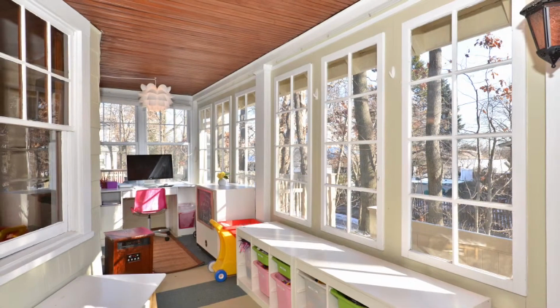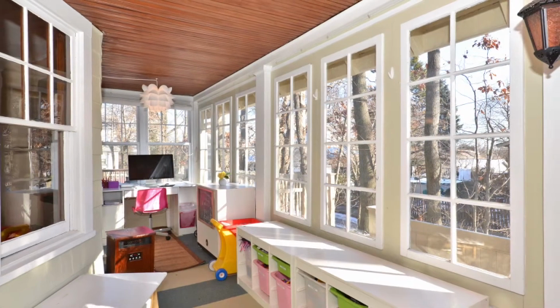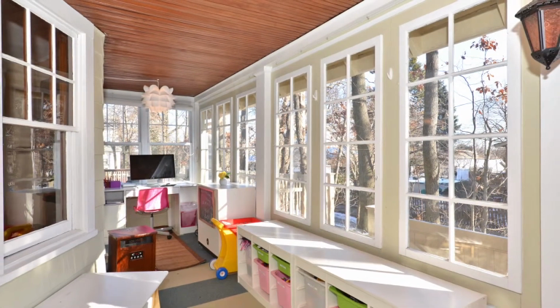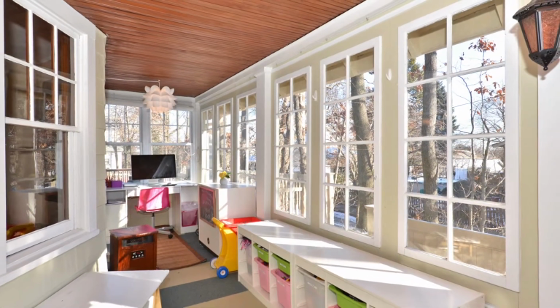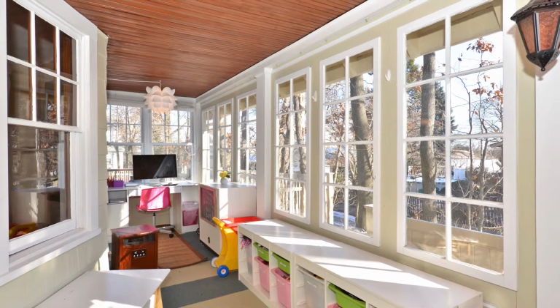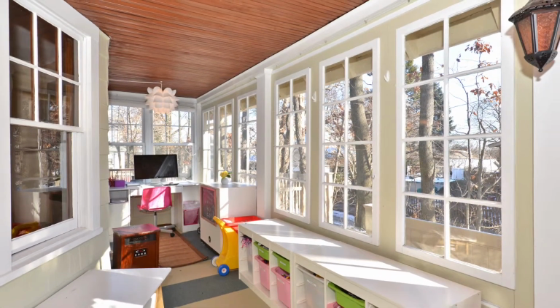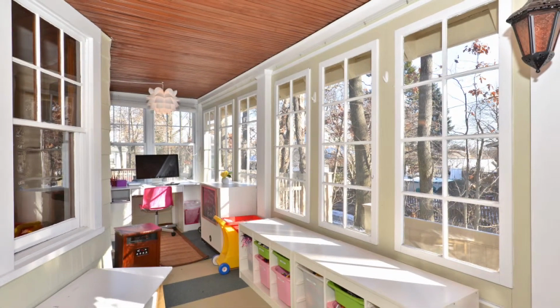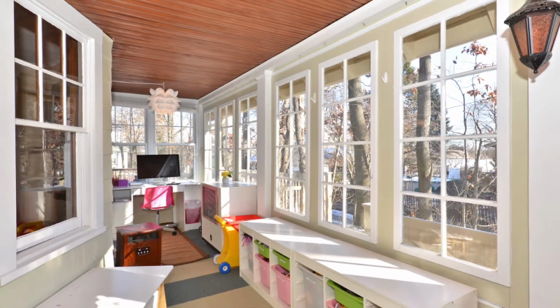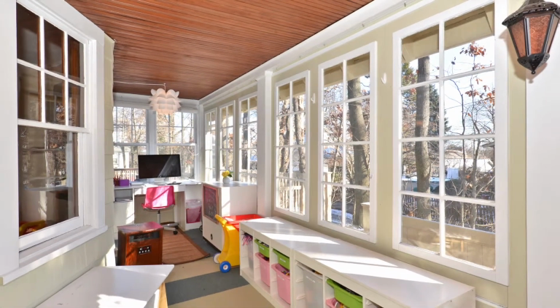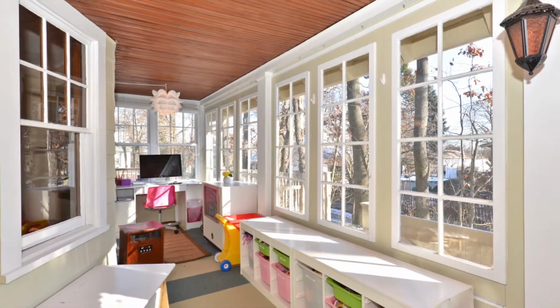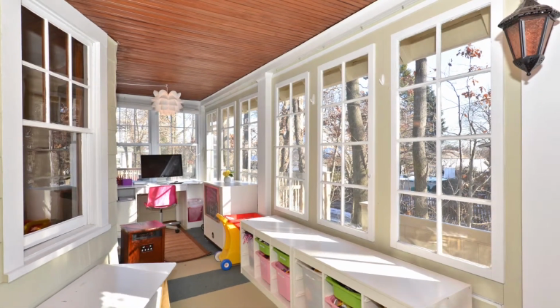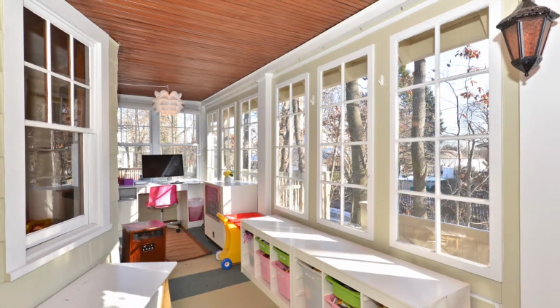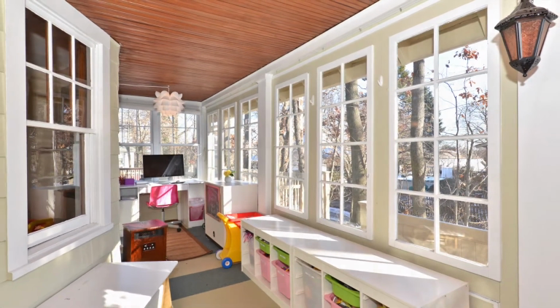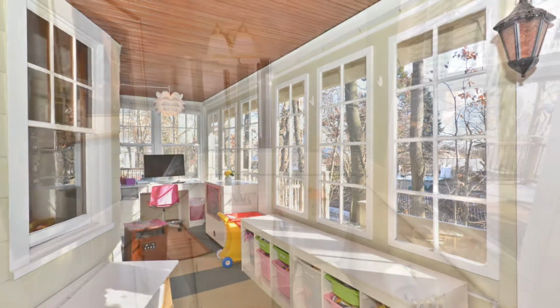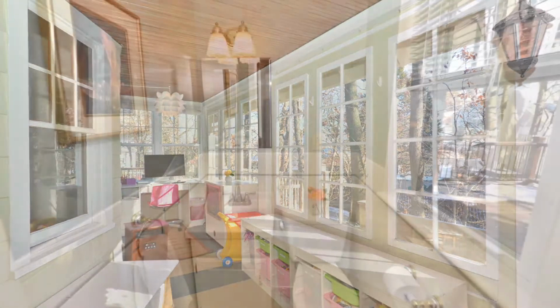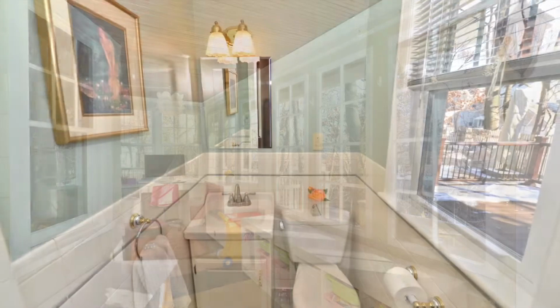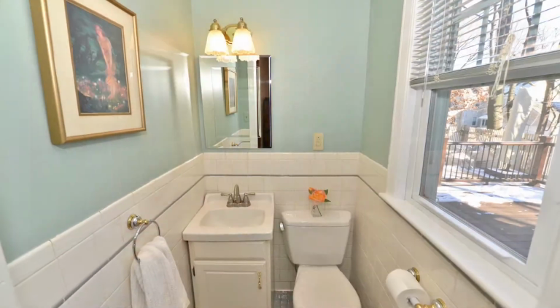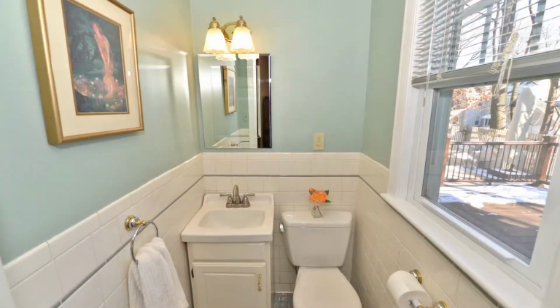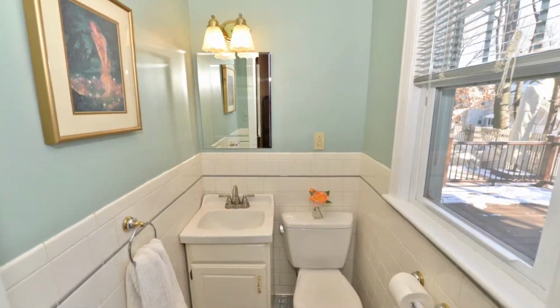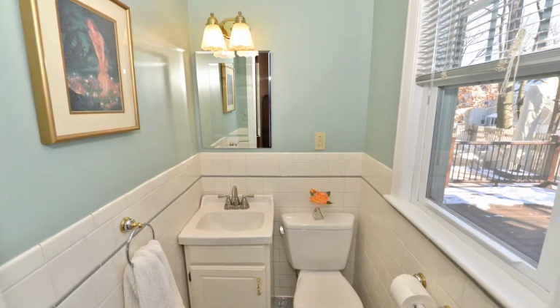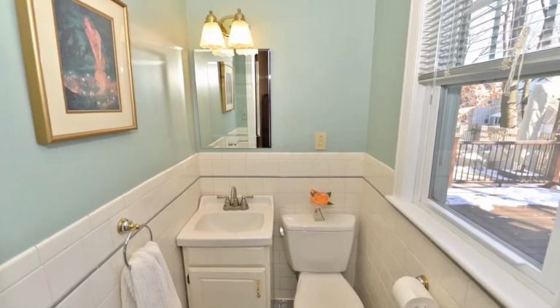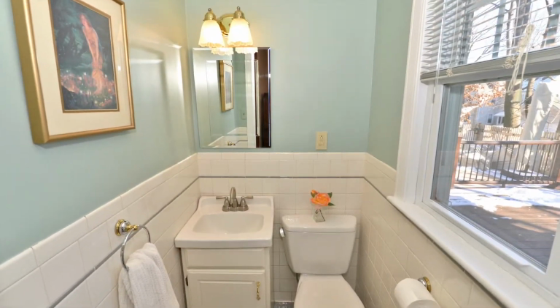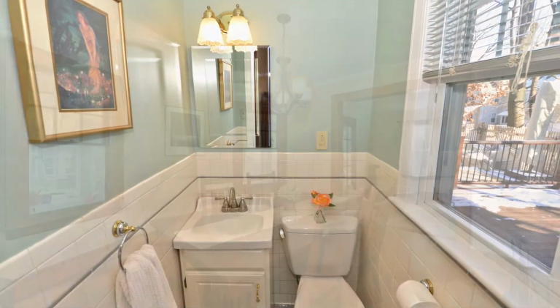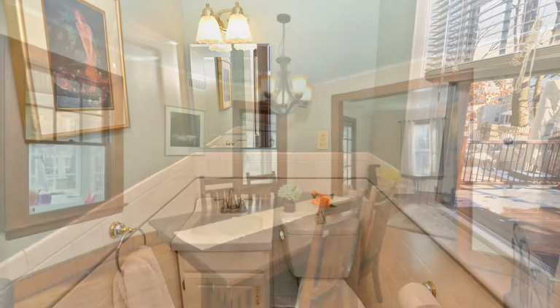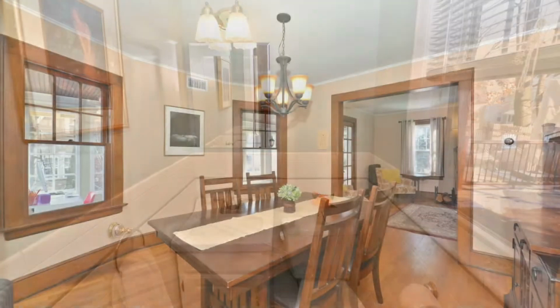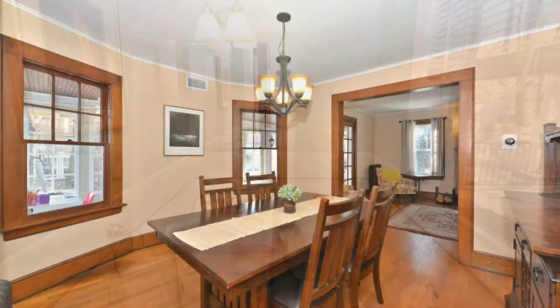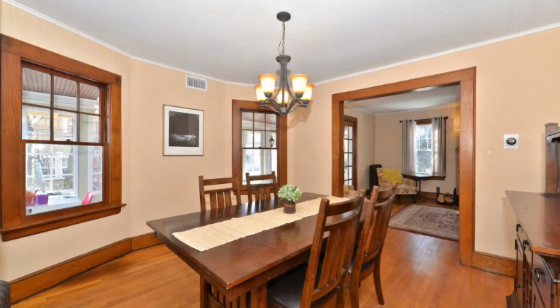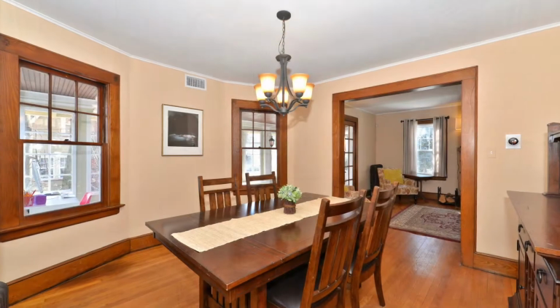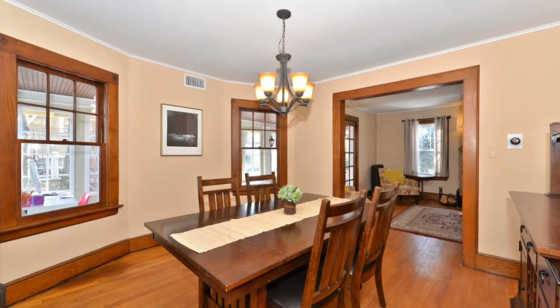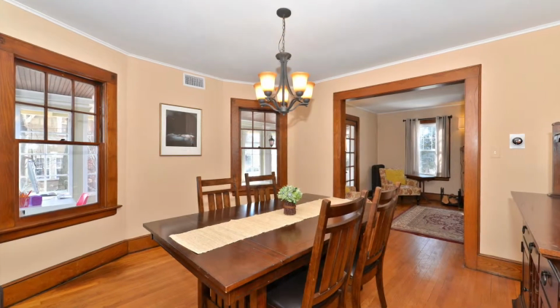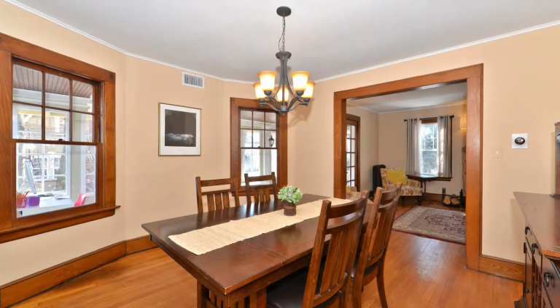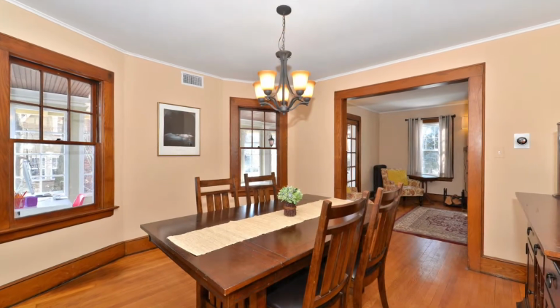Enter the window-filled den through the living room. There is a half bath off the former dining room where more beautiful woodwork can be found.